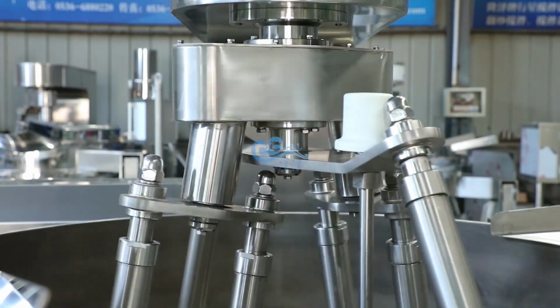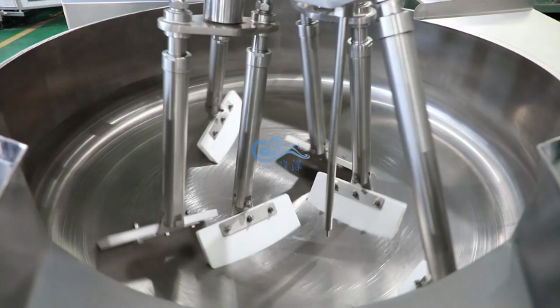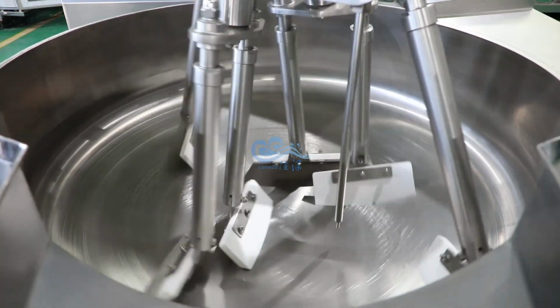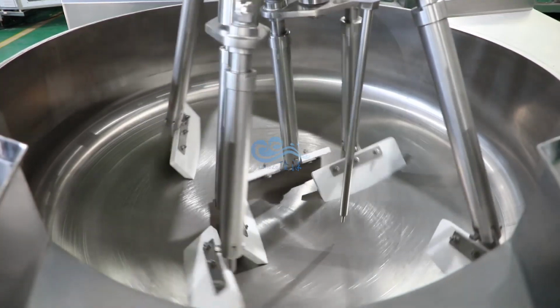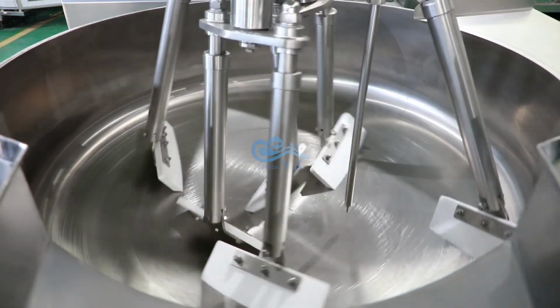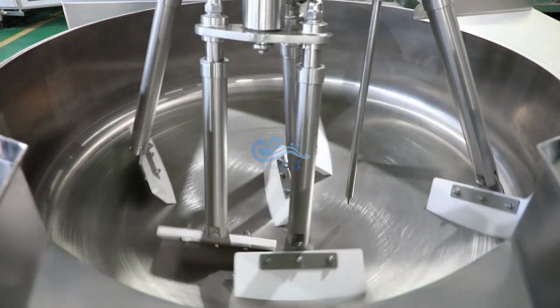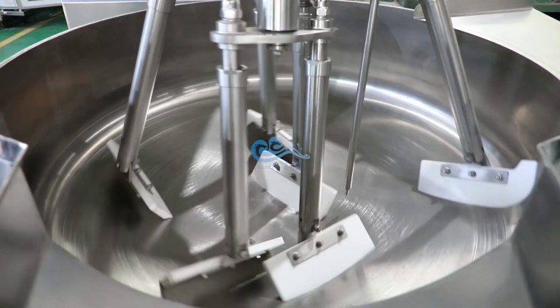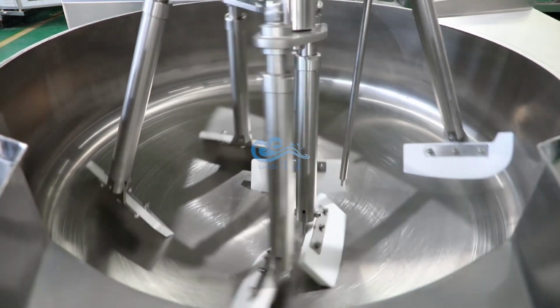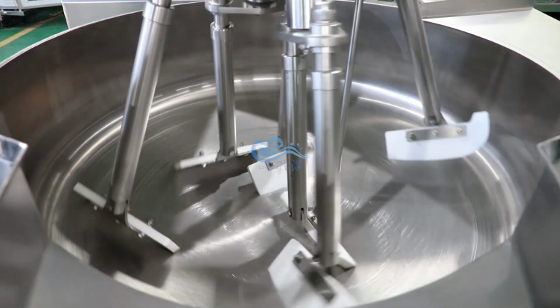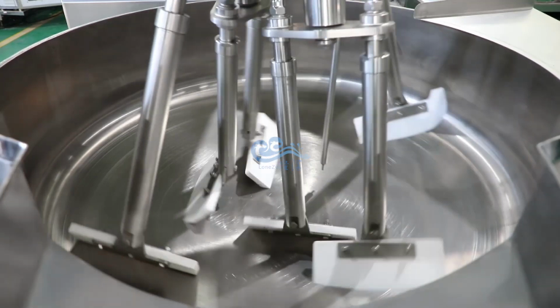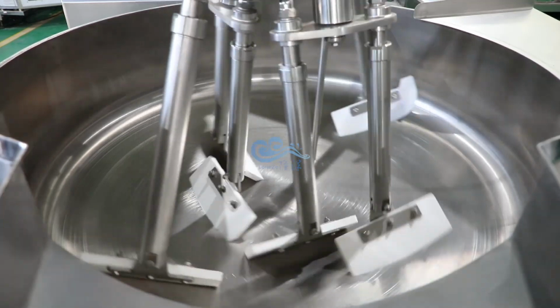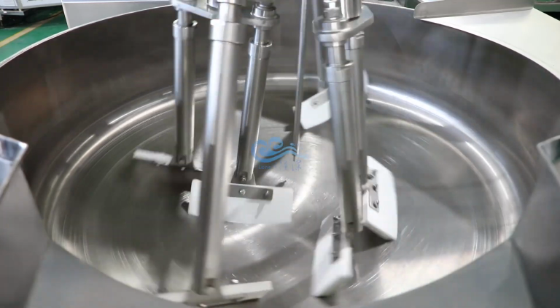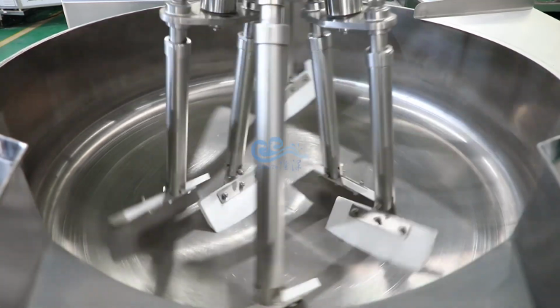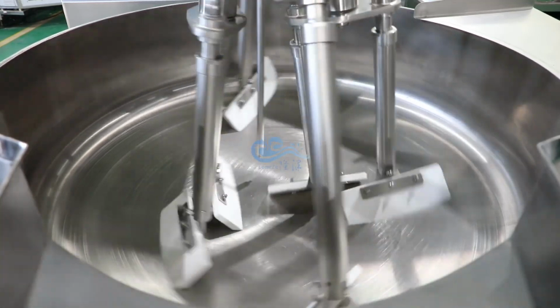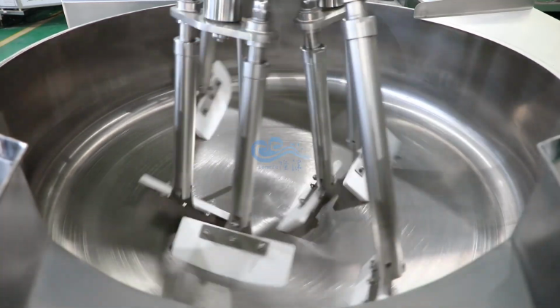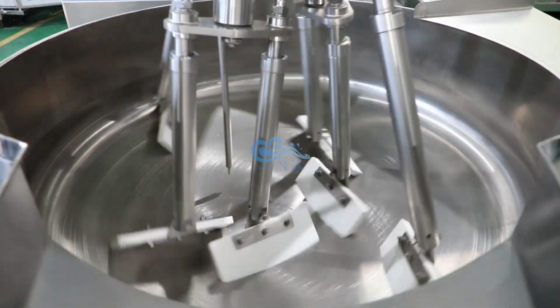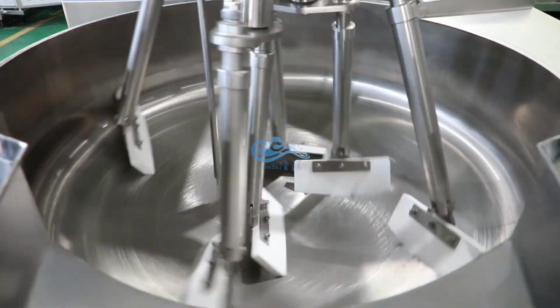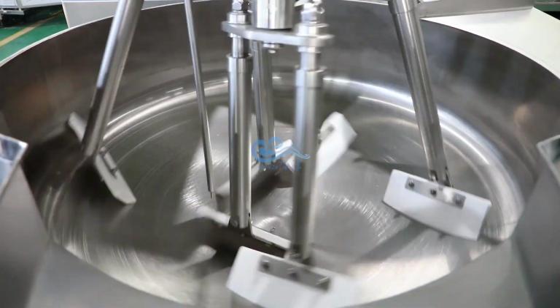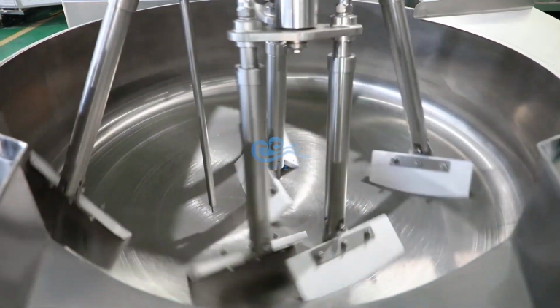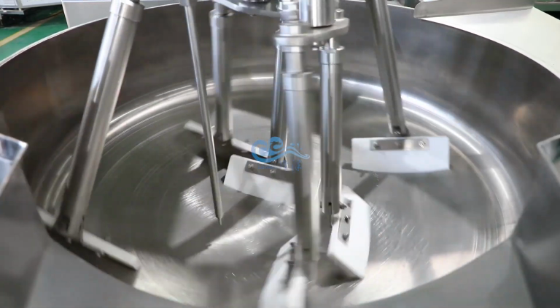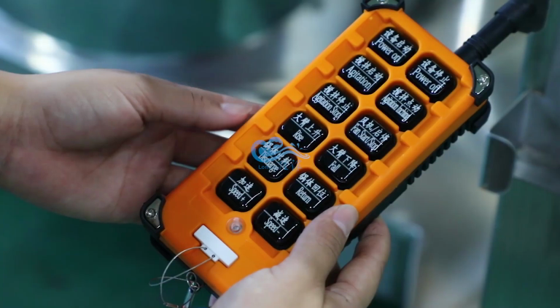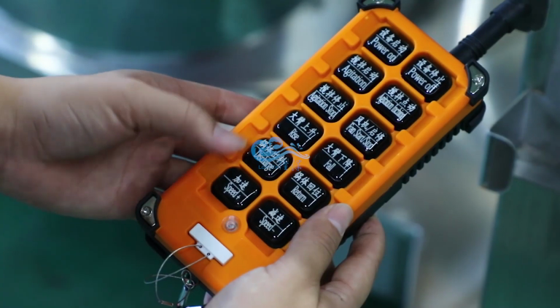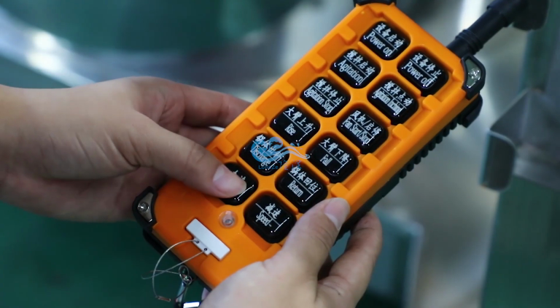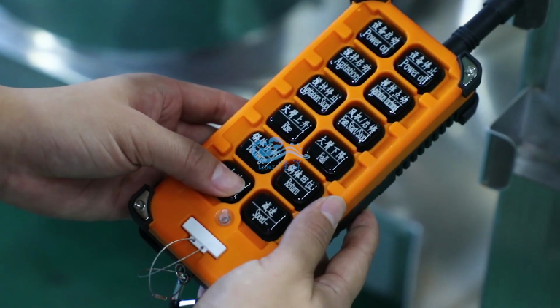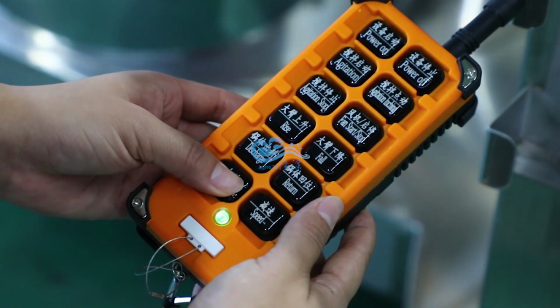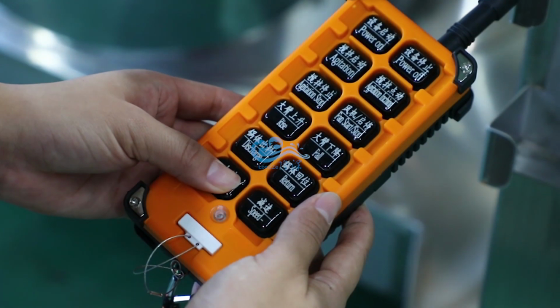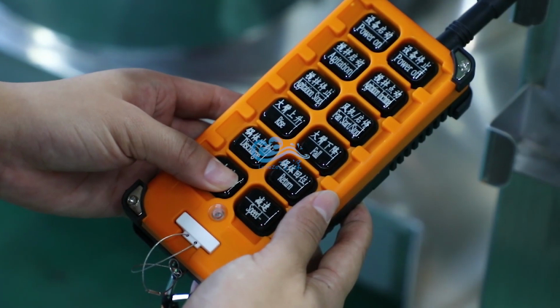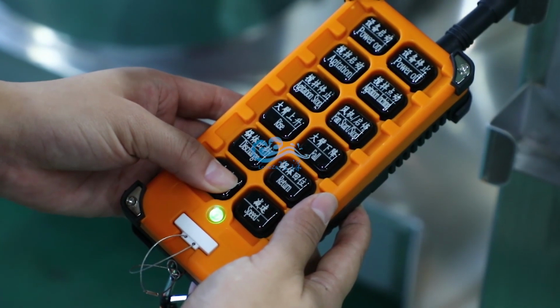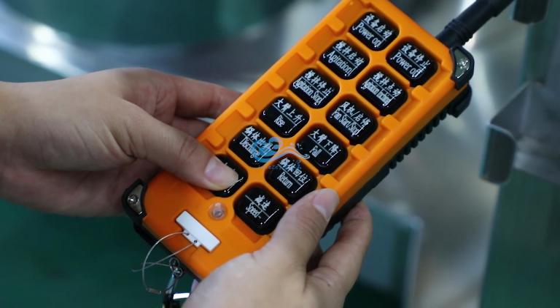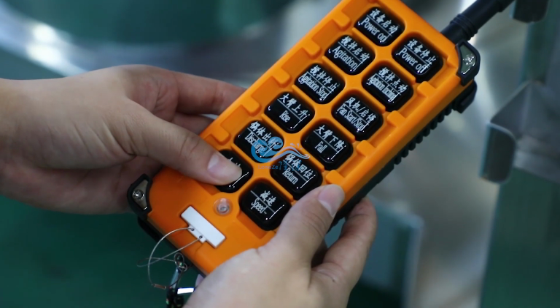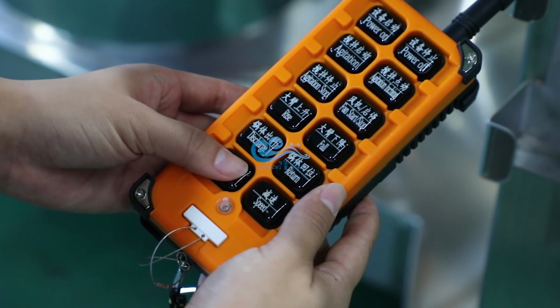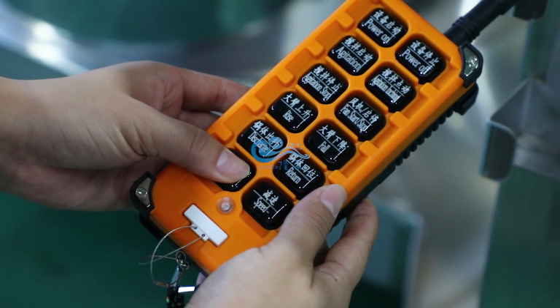Planetary Mixing System with Adjustable Mixing Speed for evenly mixing with no blind spot.